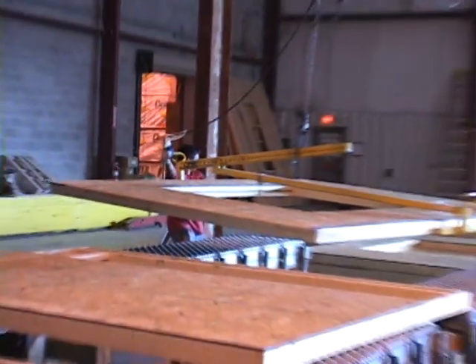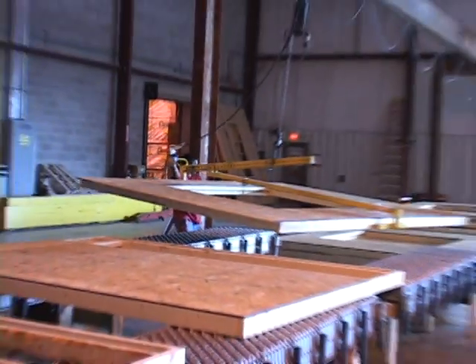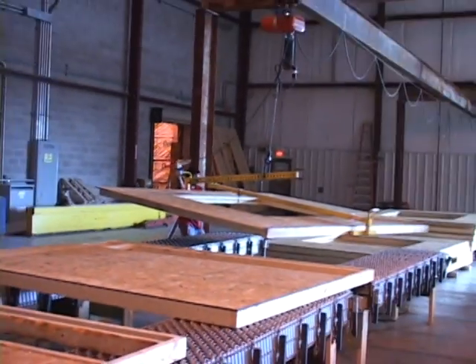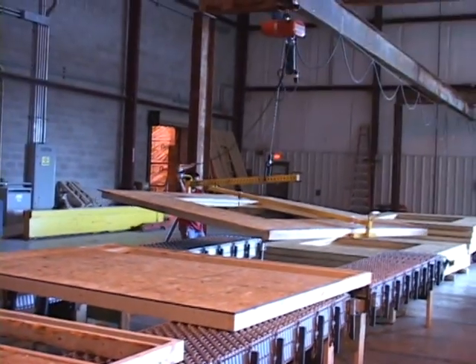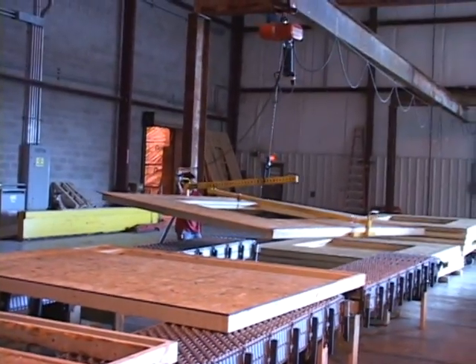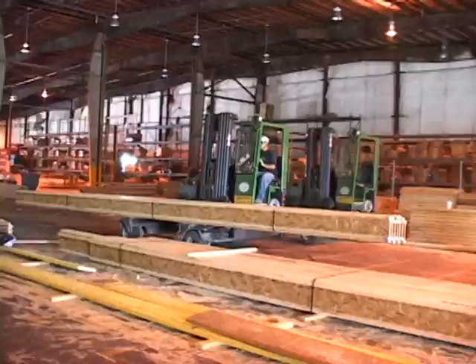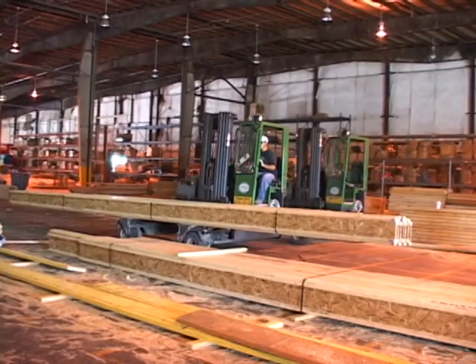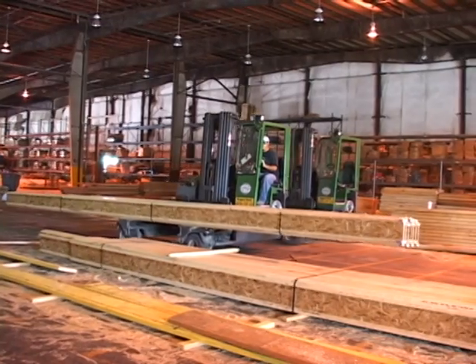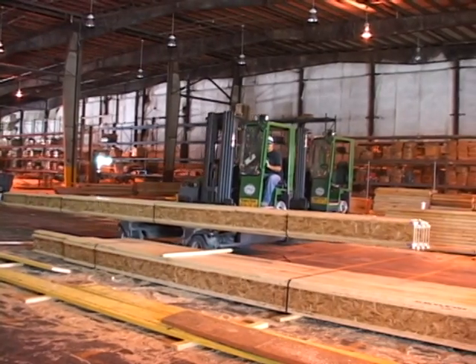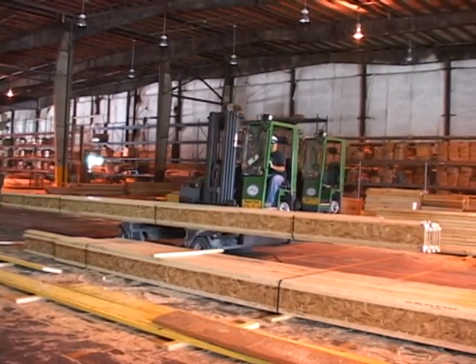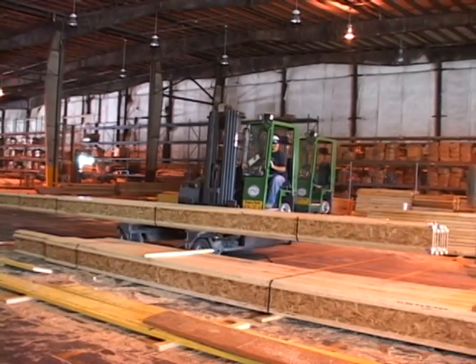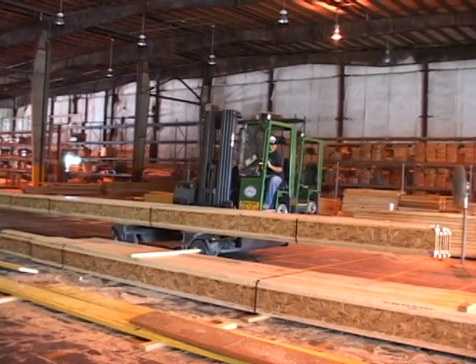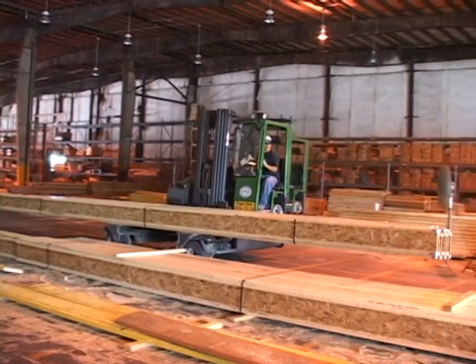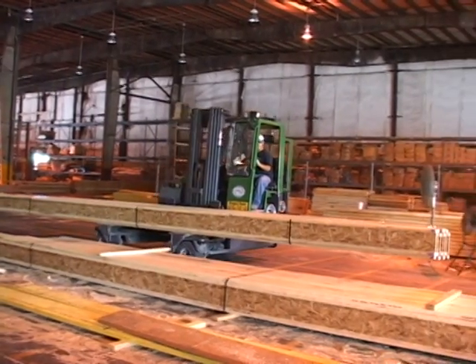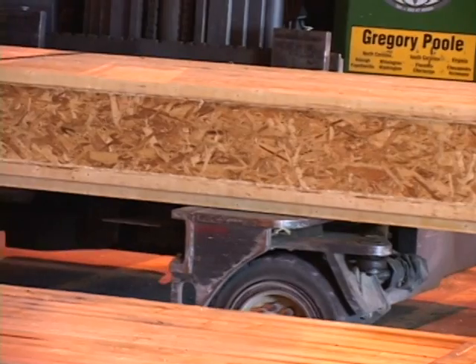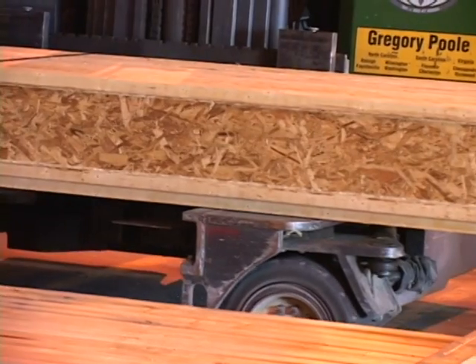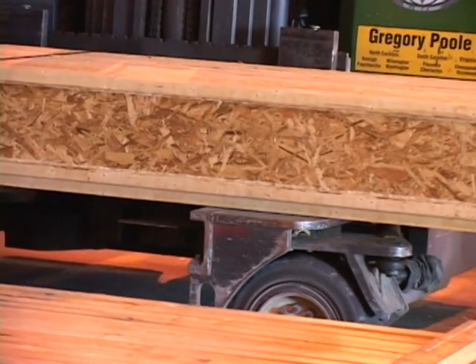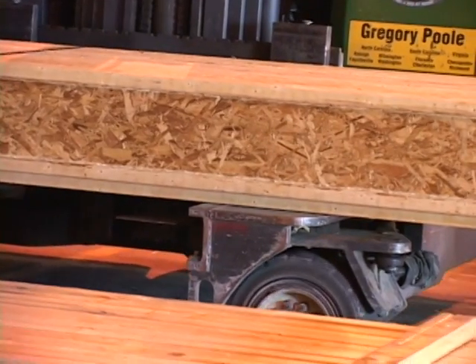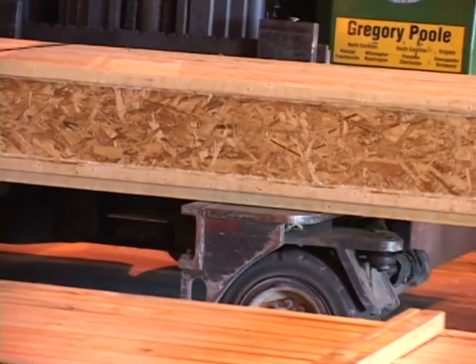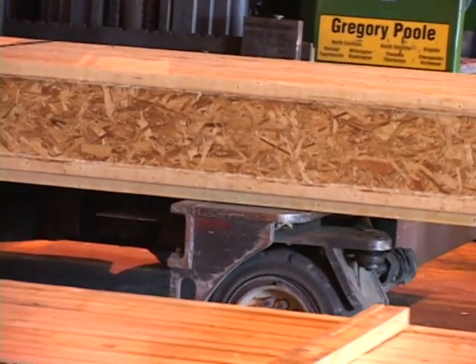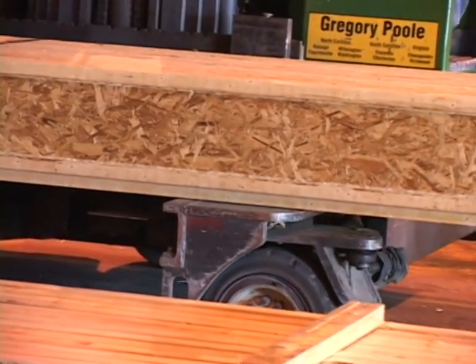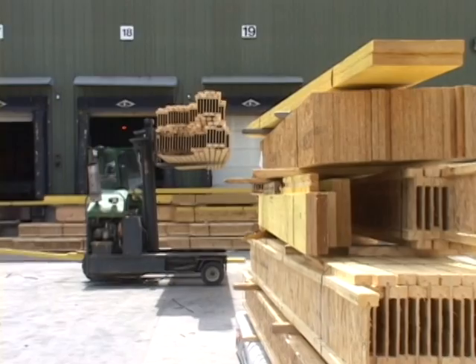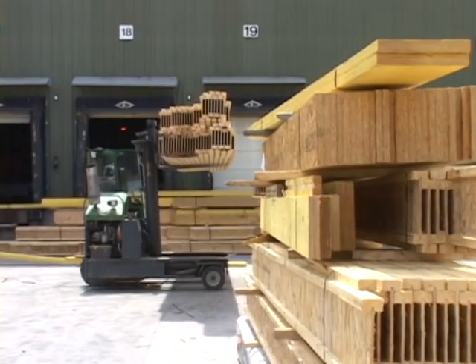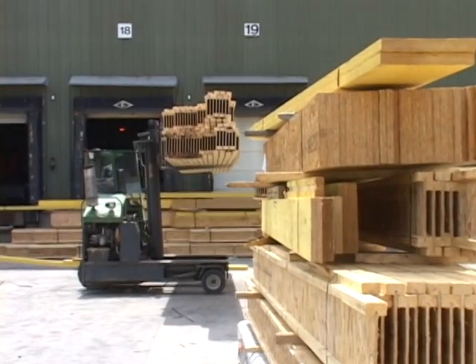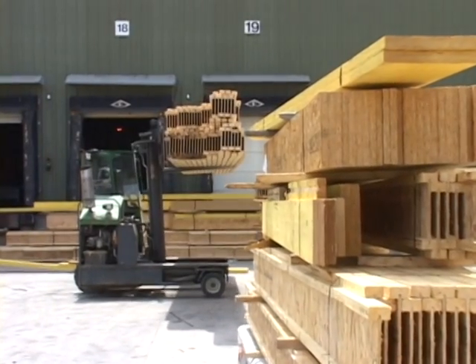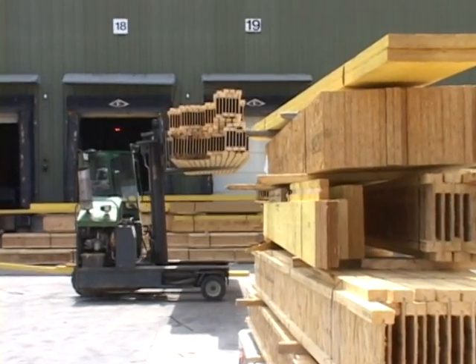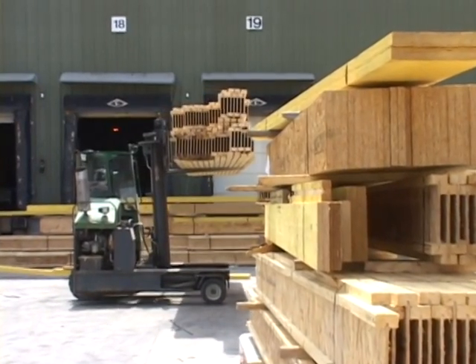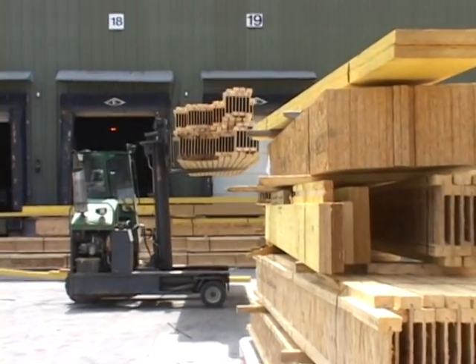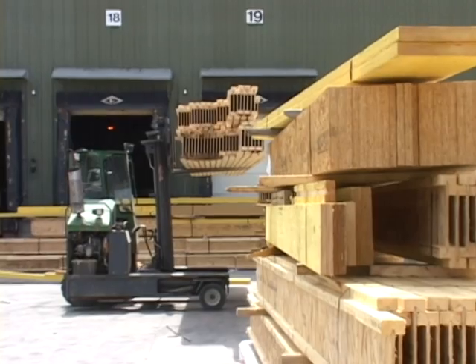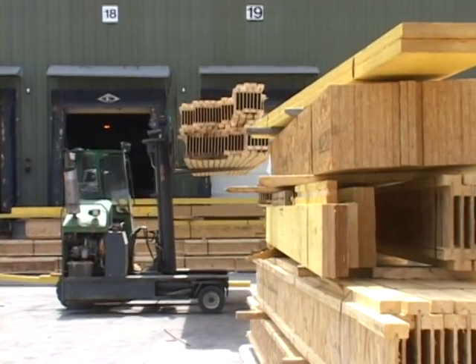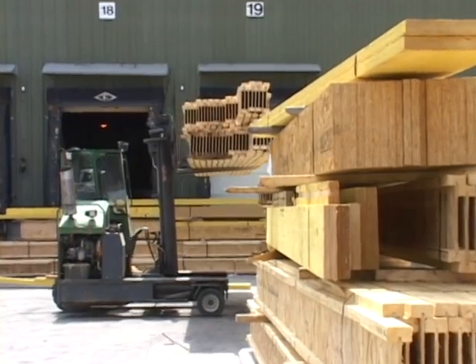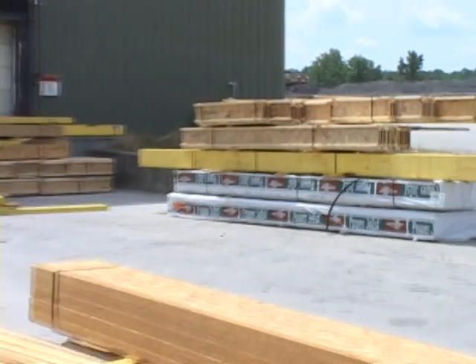Structural Technologies provides I-joist, LVL beams, rim board, and glue laminated beams and columns from our vast inventory.